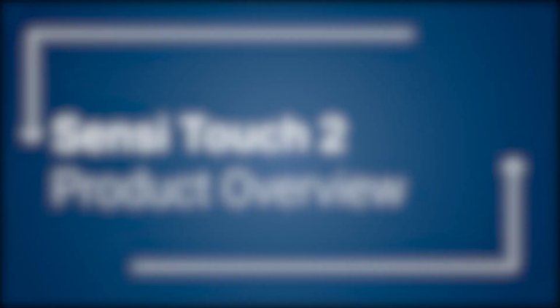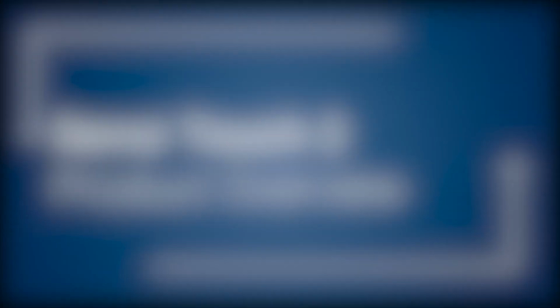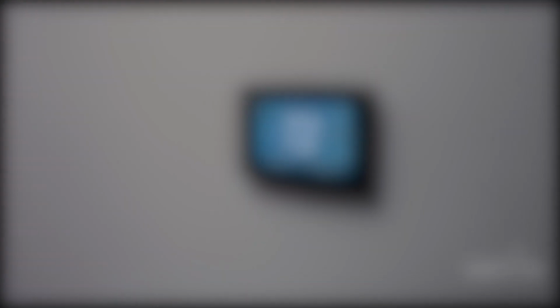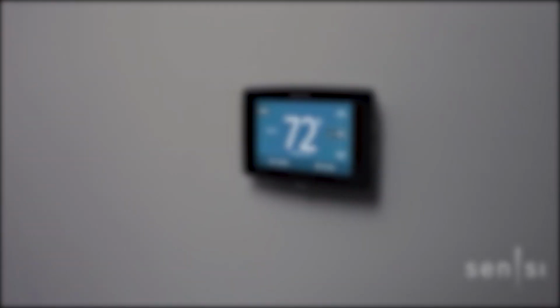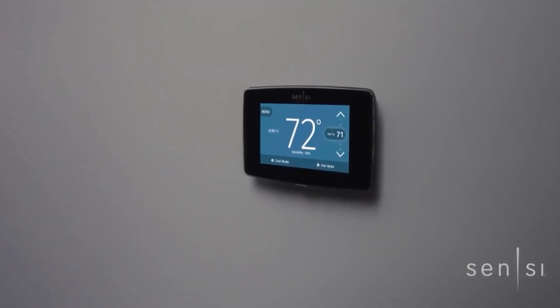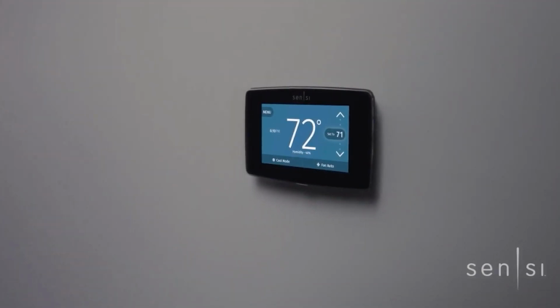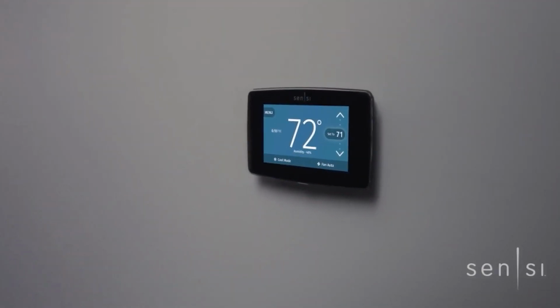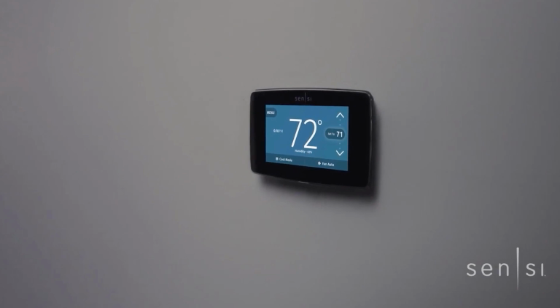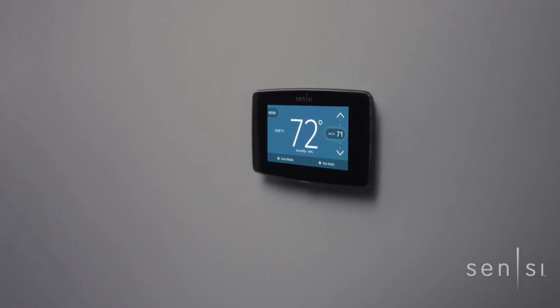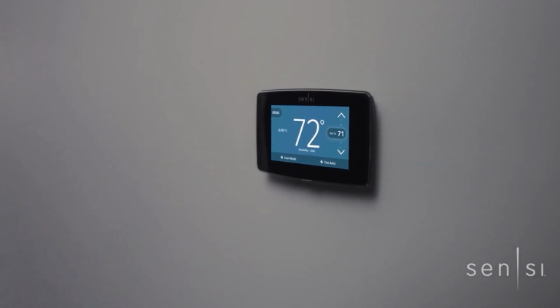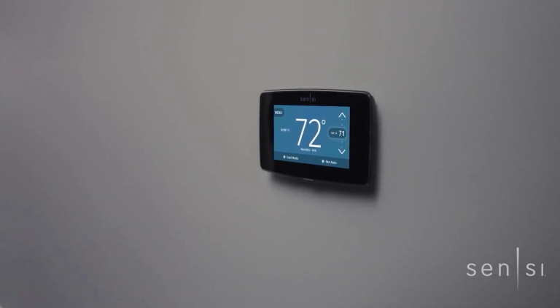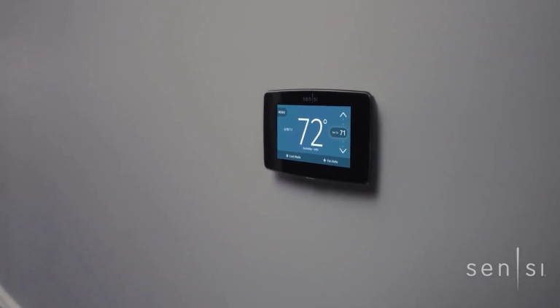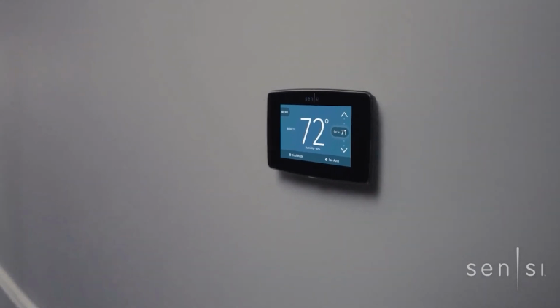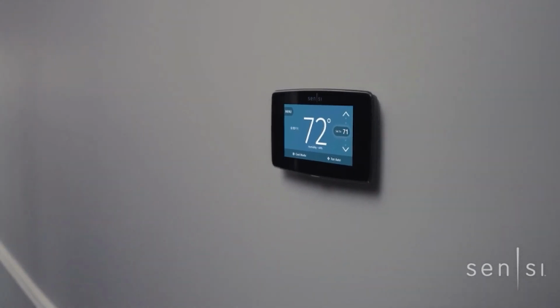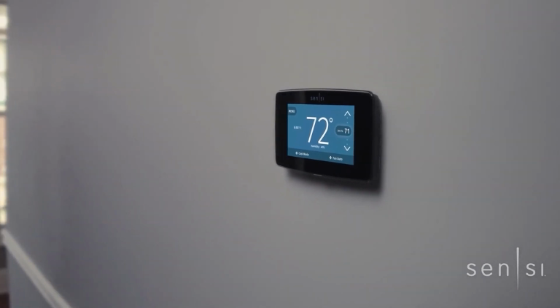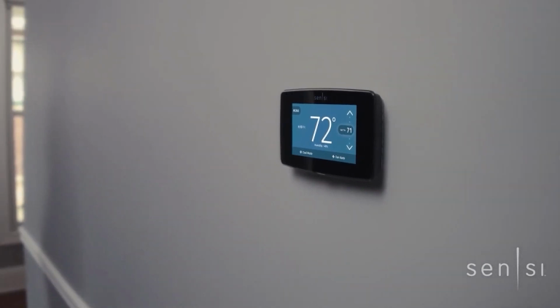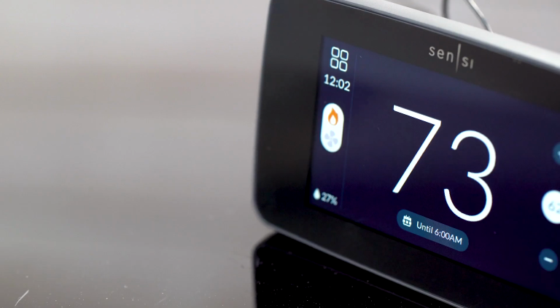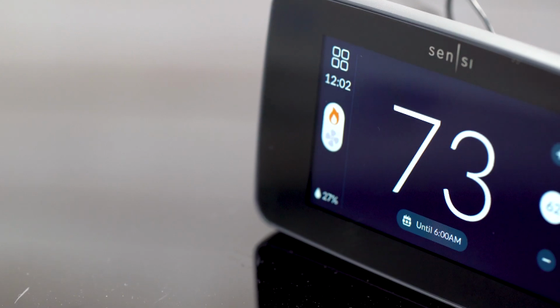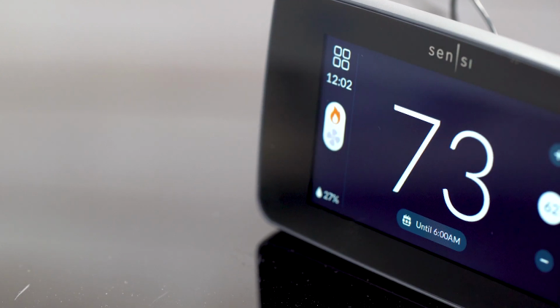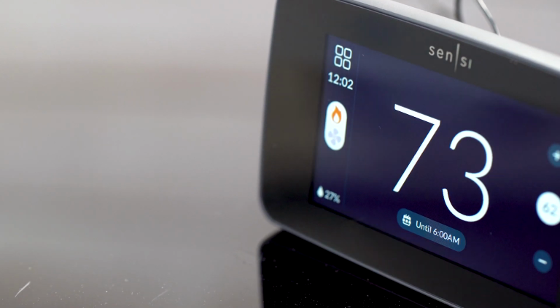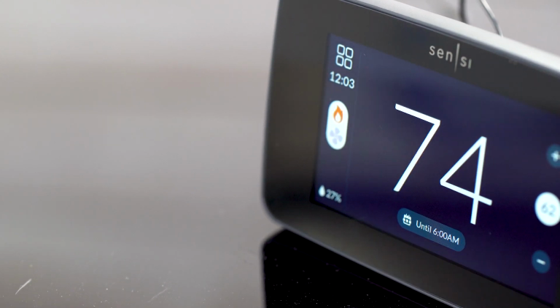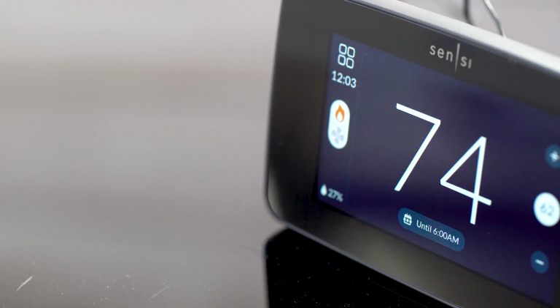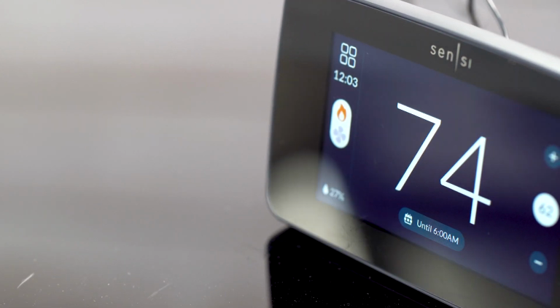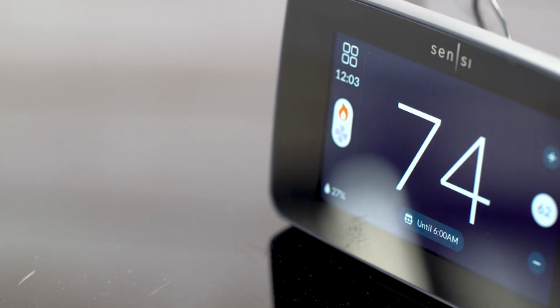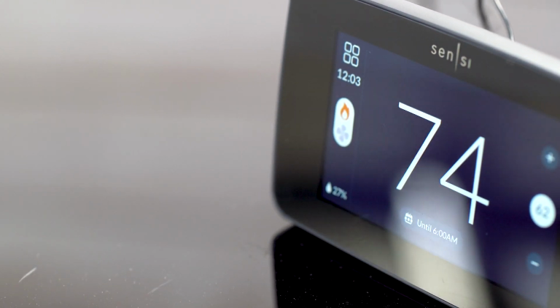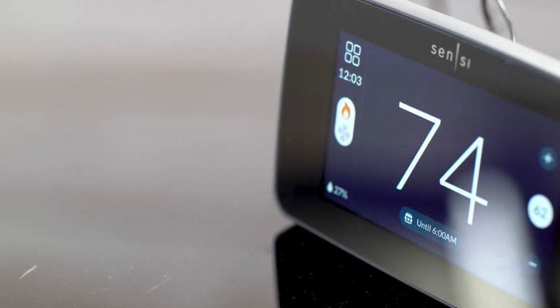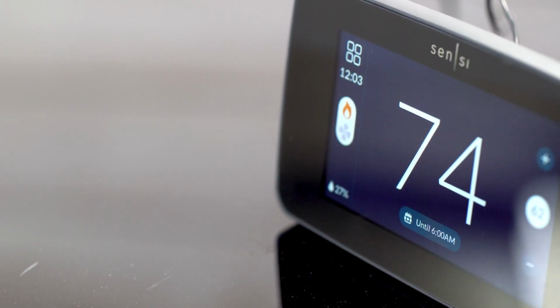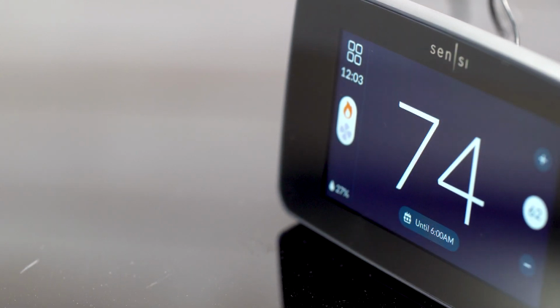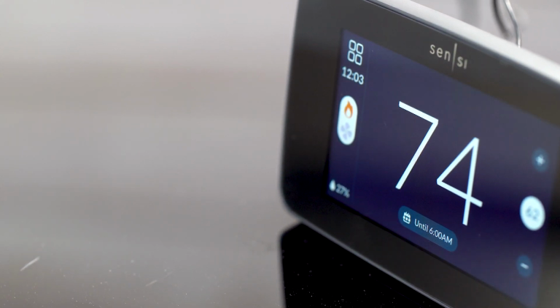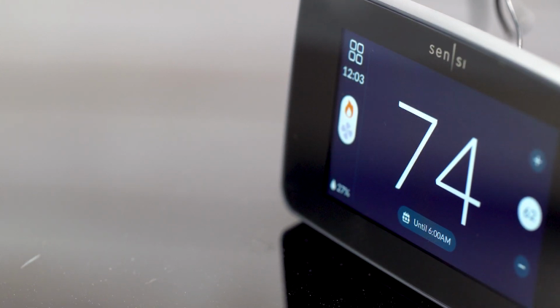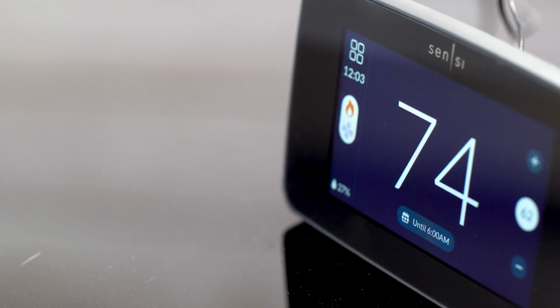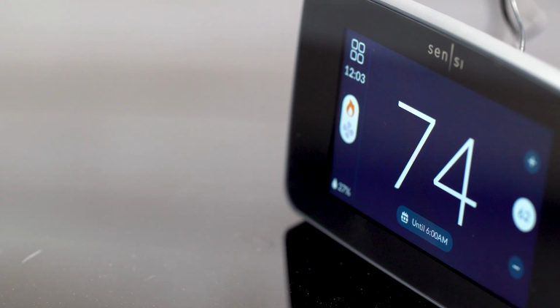The Emerson Sensi SmartStat is a consumer favorite. Now Emerson has leveled up with the release of the Sensi Touch 2.